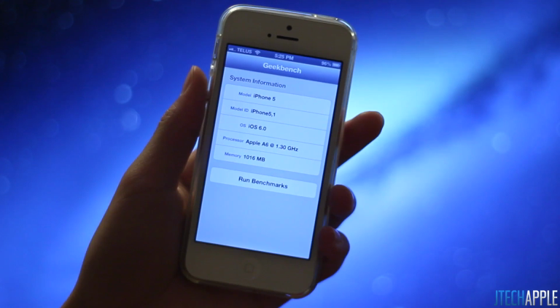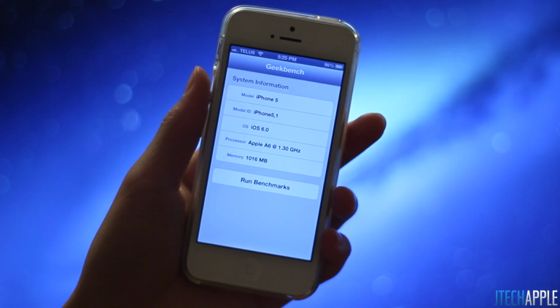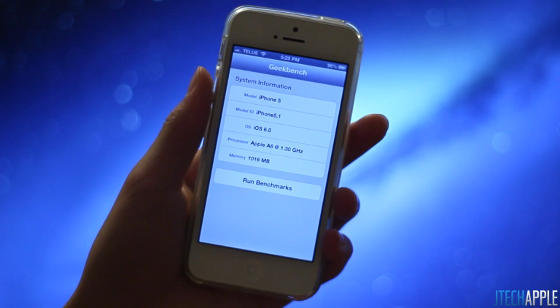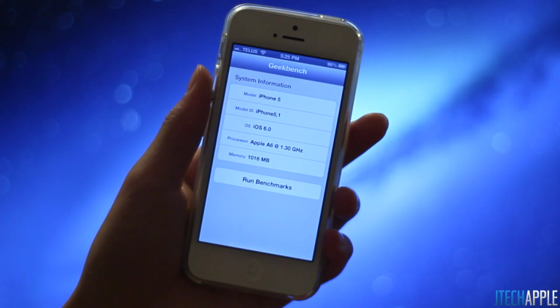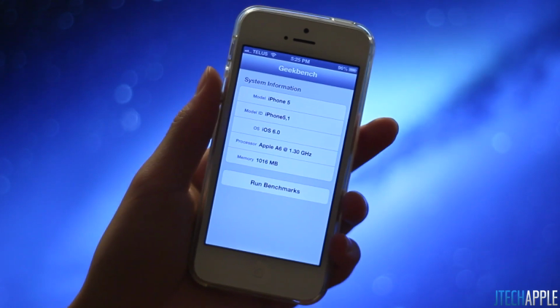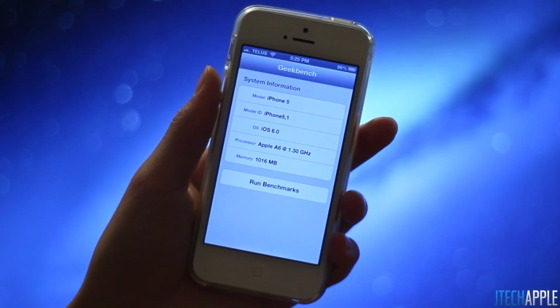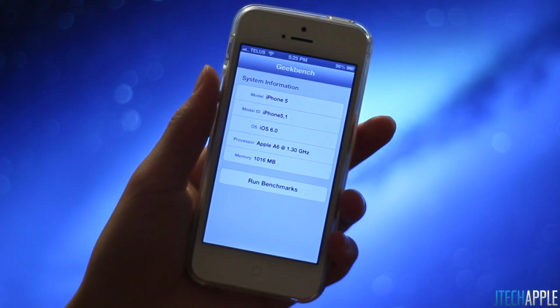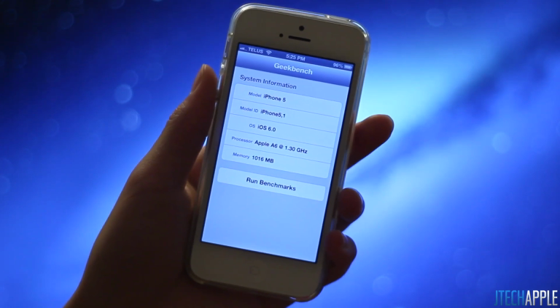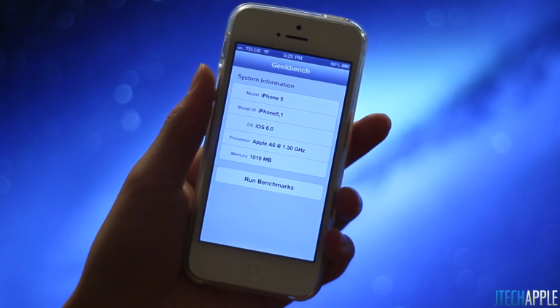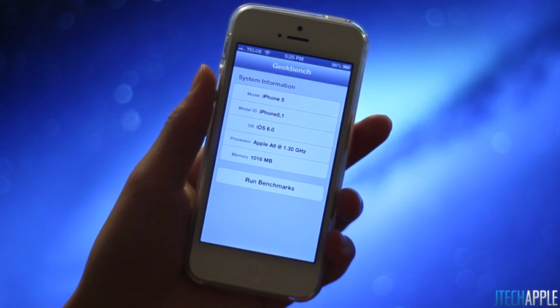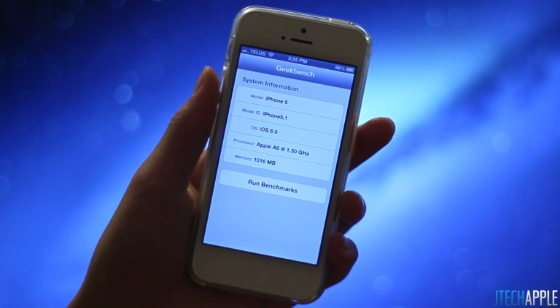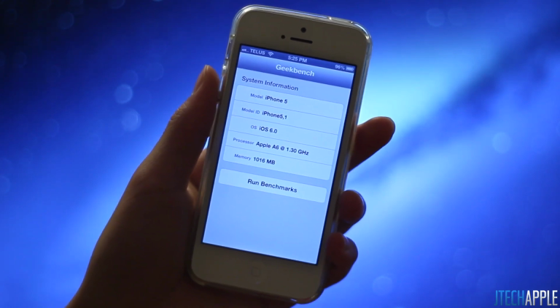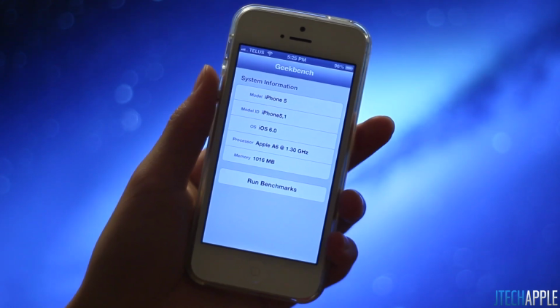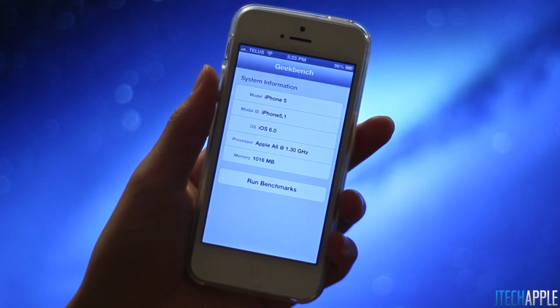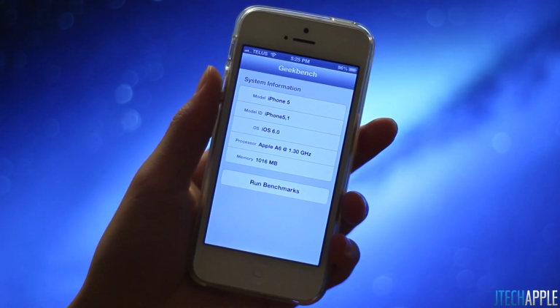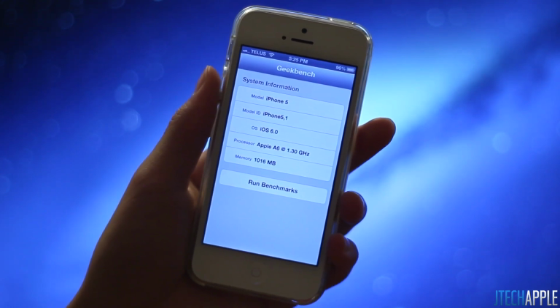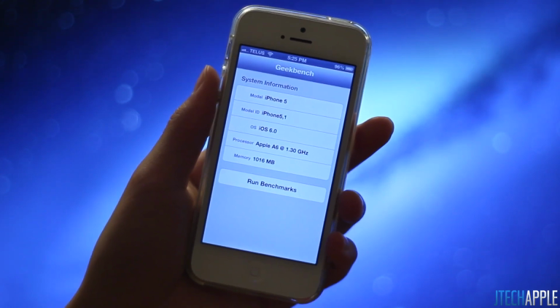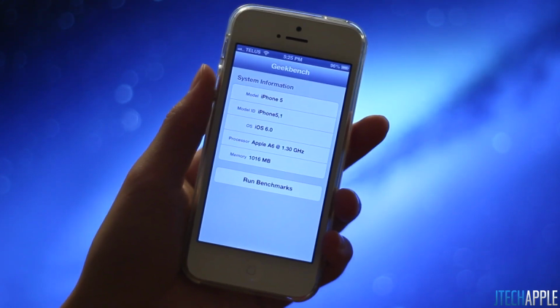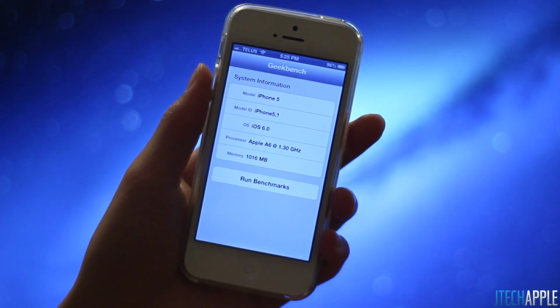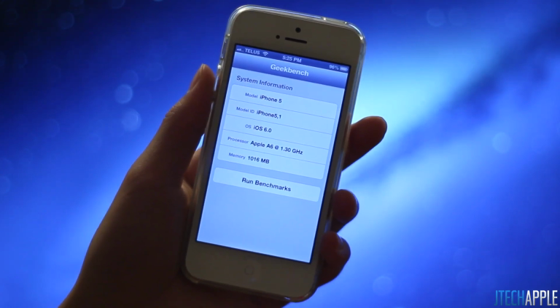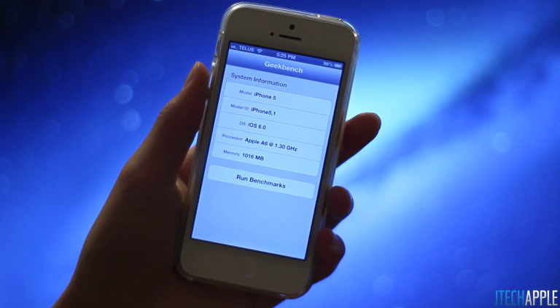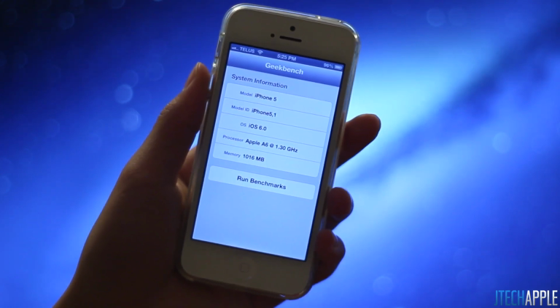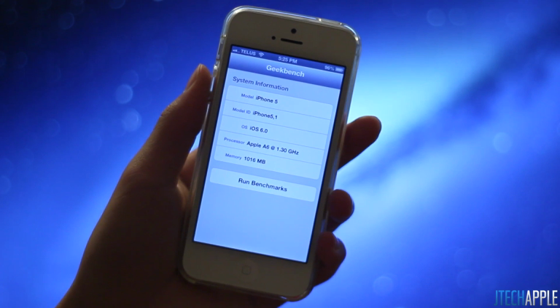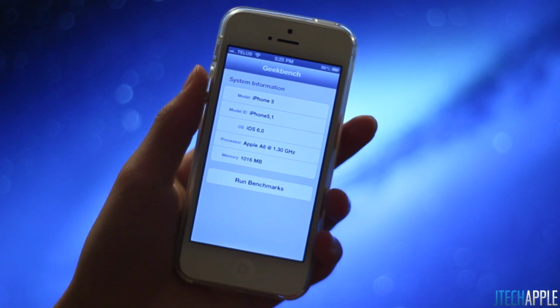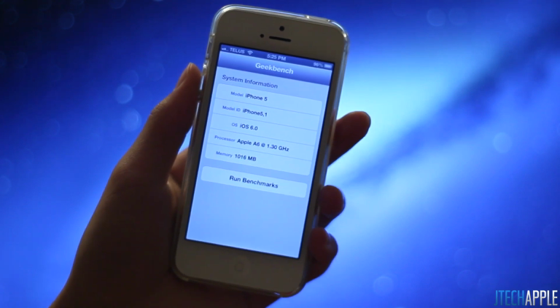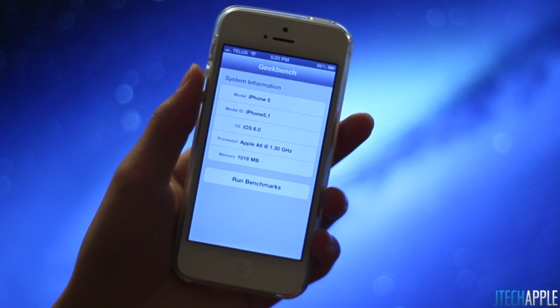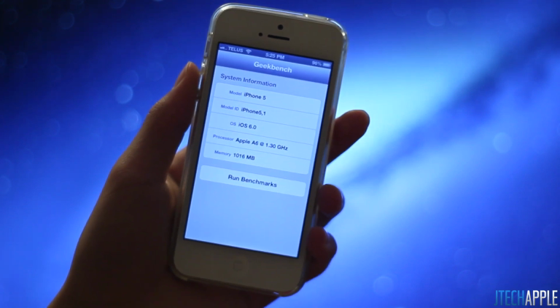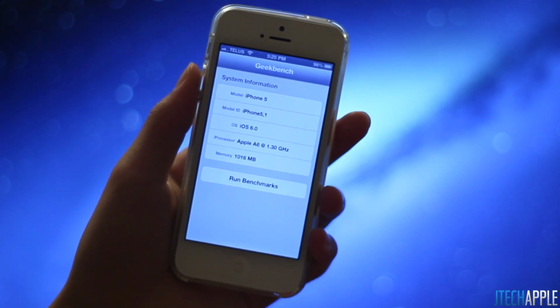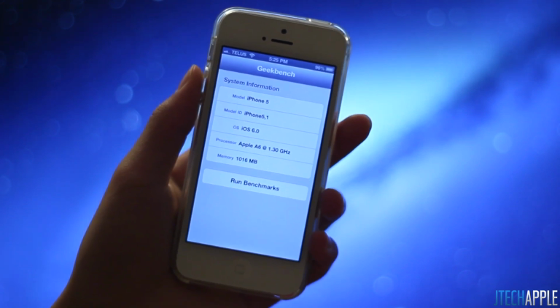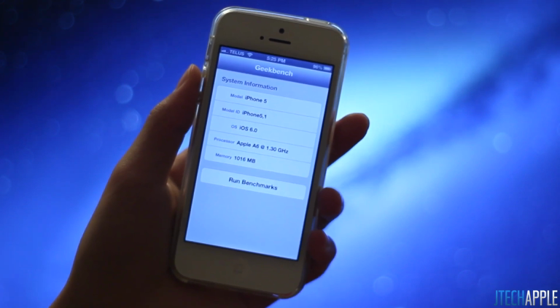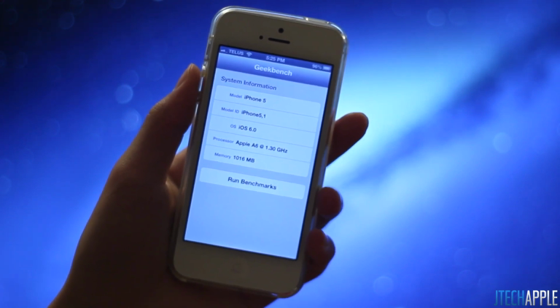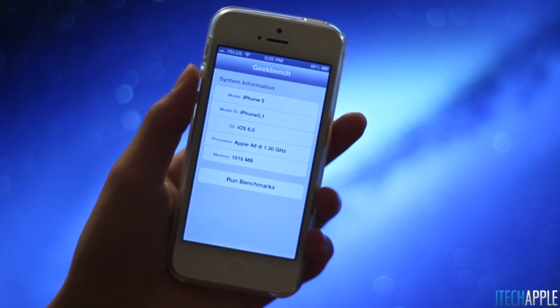What's up everyone, Justin with JTGappo here, and today I'm making a video talking about the fact that the iPhone 5 may actually be clocked higher than we originally thought.